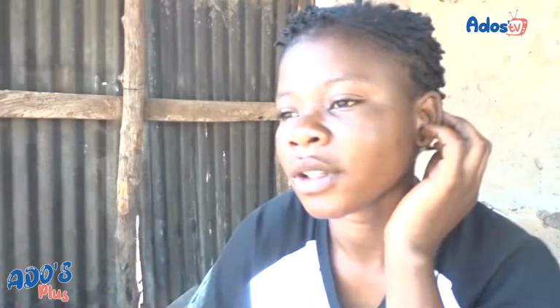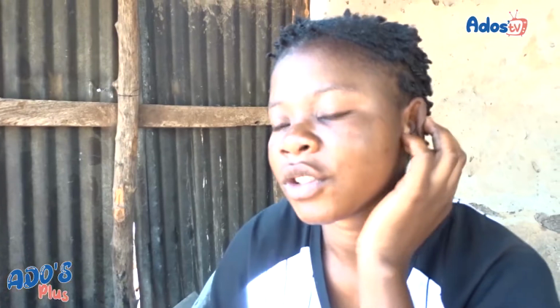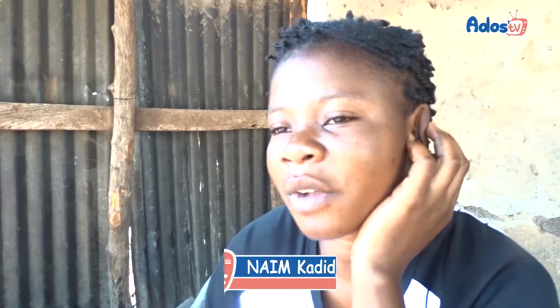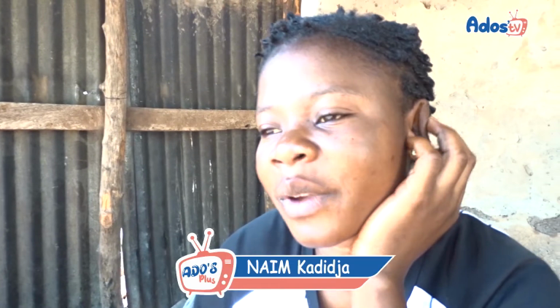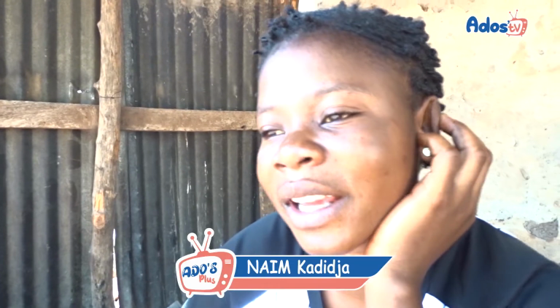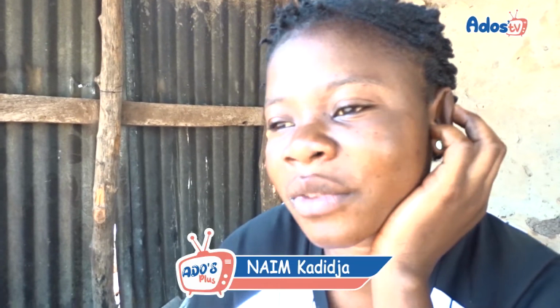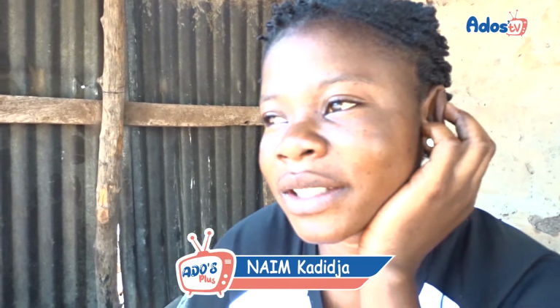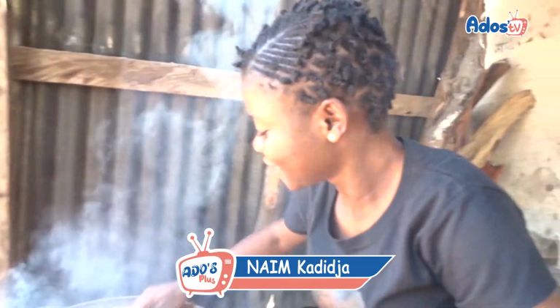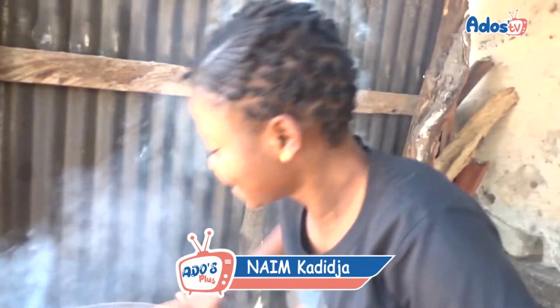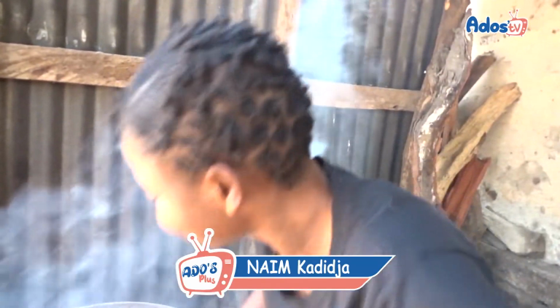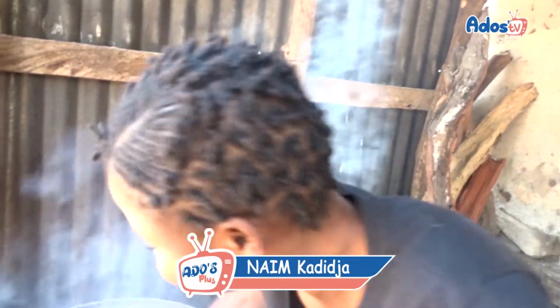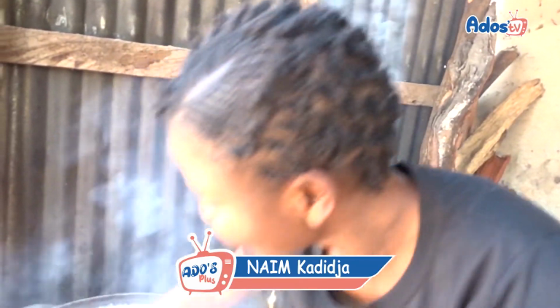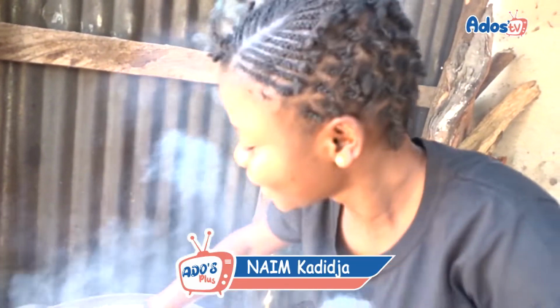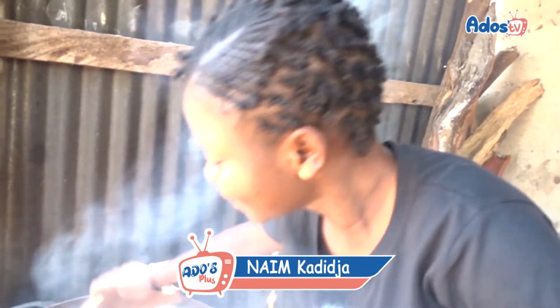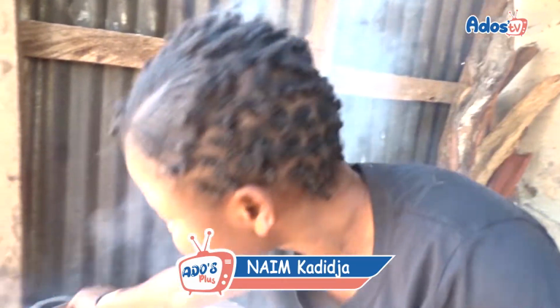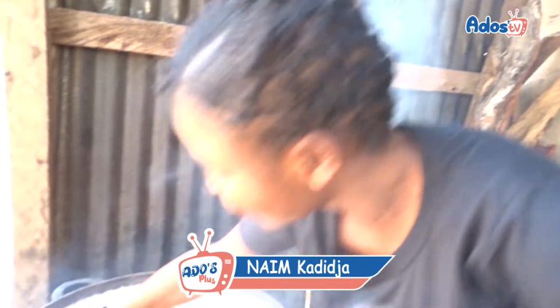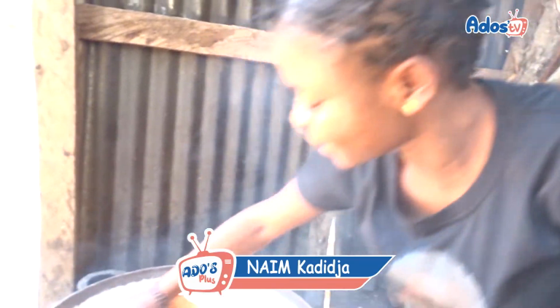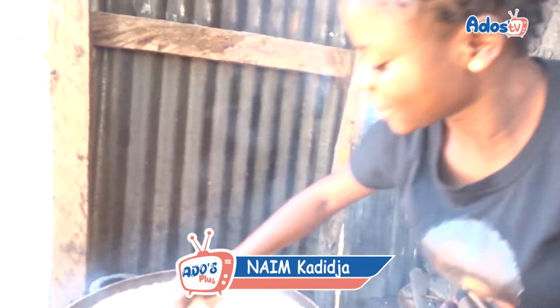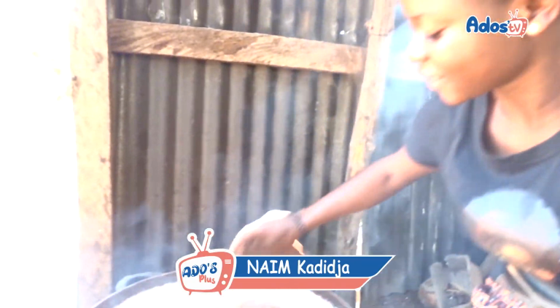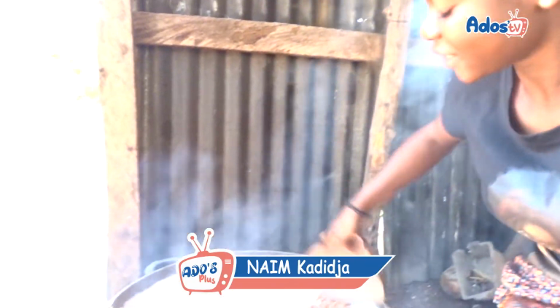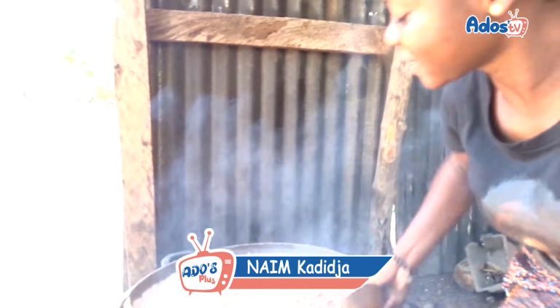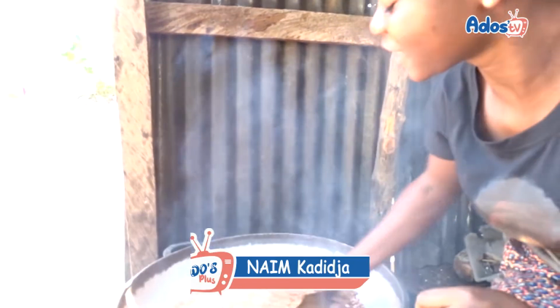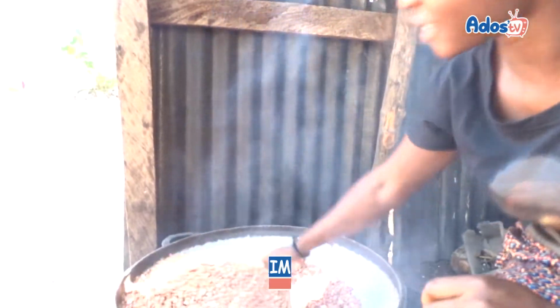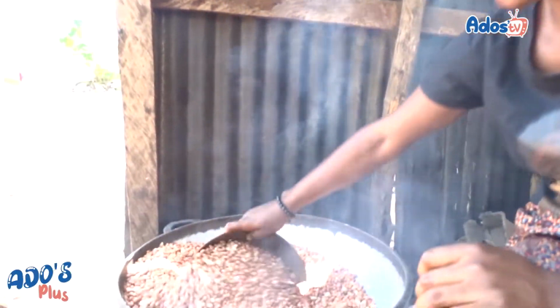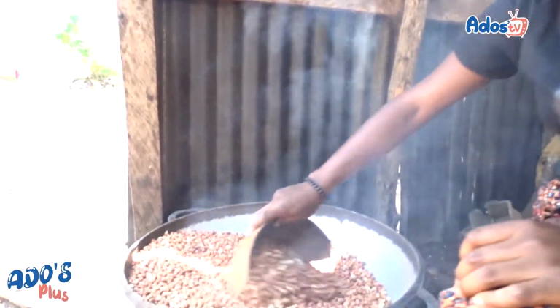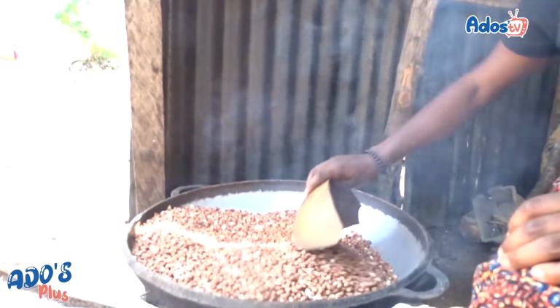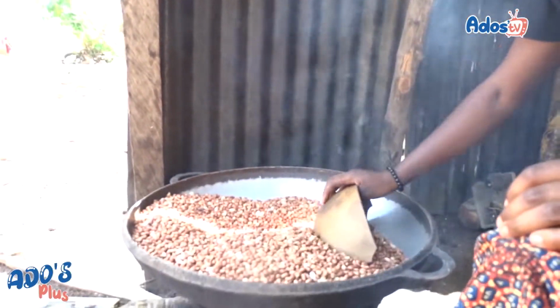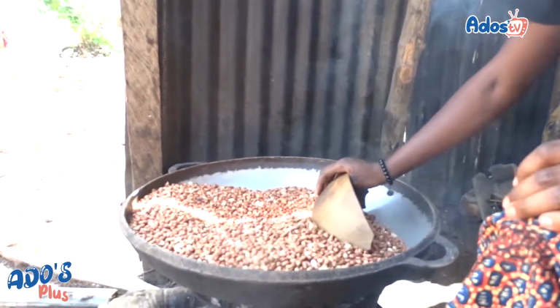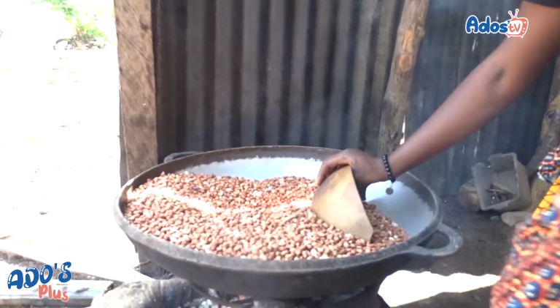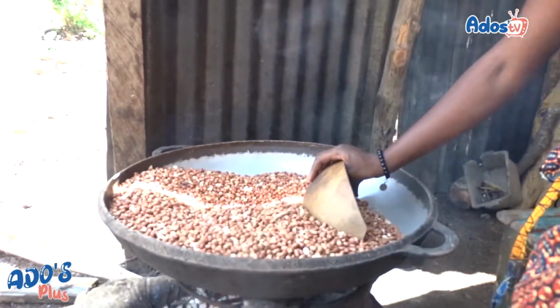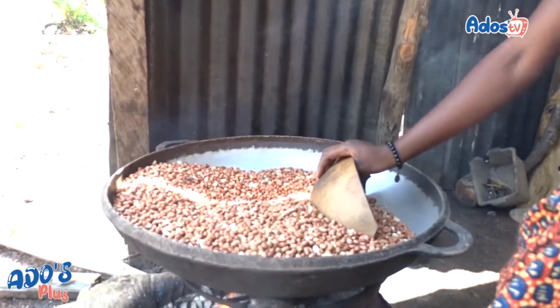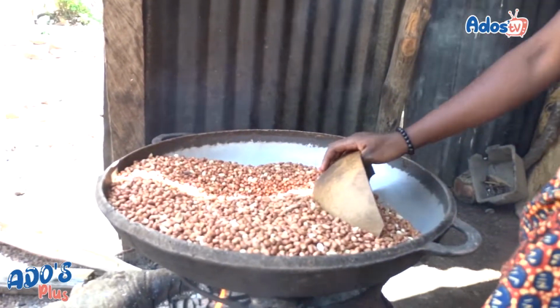Je m'appelle Naïm Kadi, en classe le 3ème. On fait le beignet de koukli à base de l'arachide.